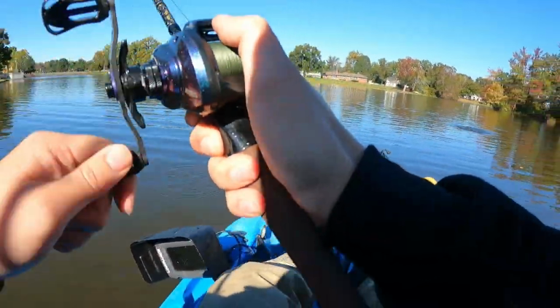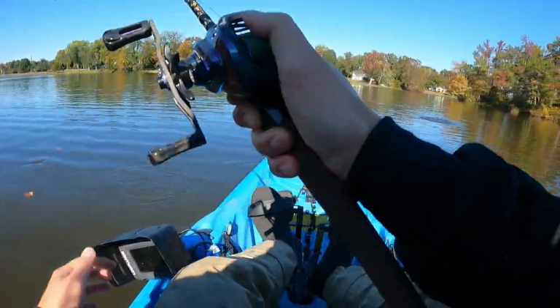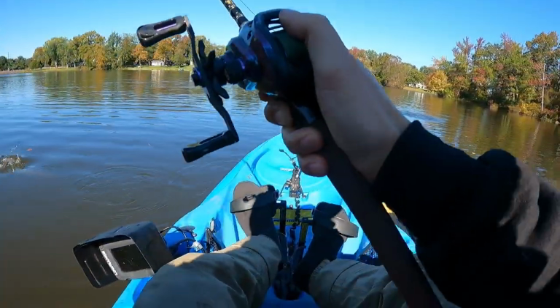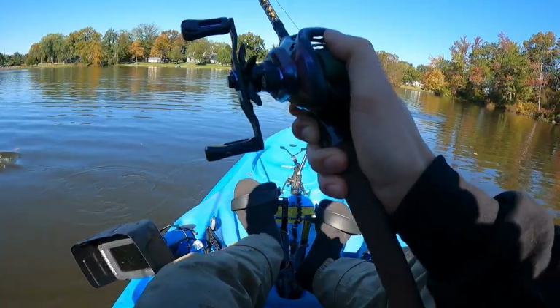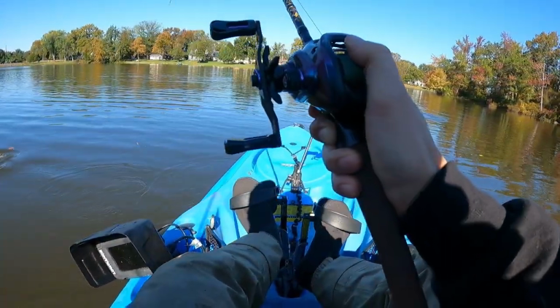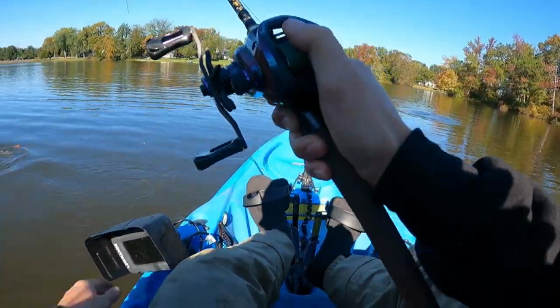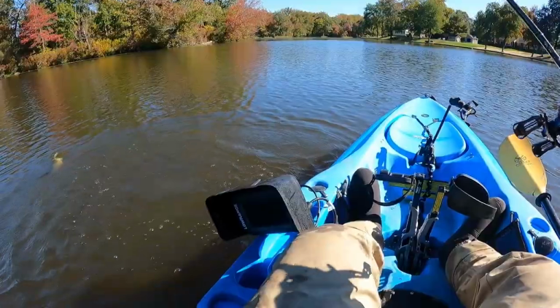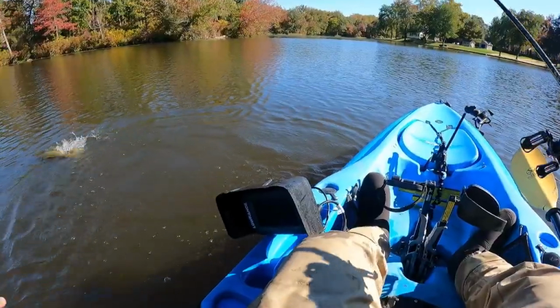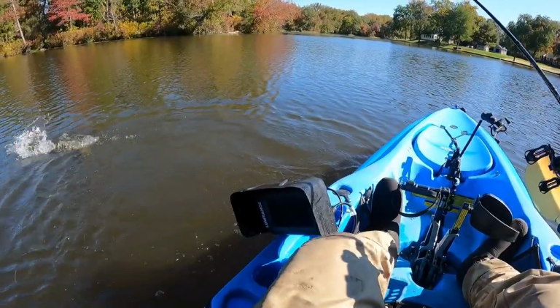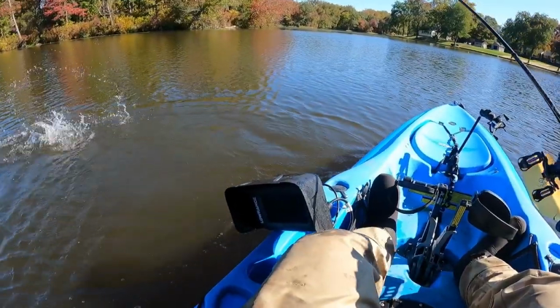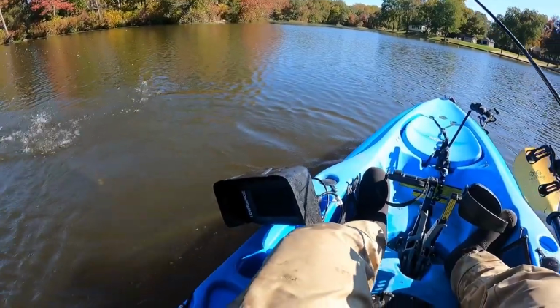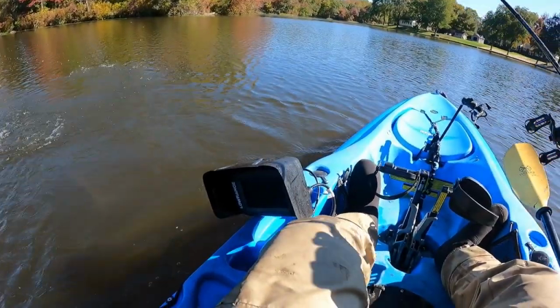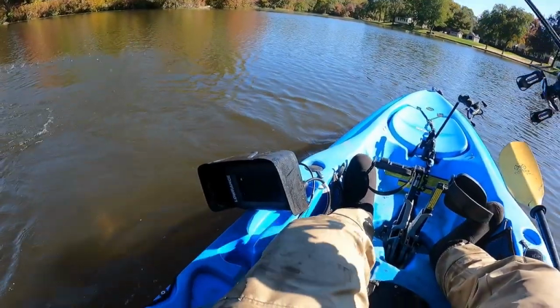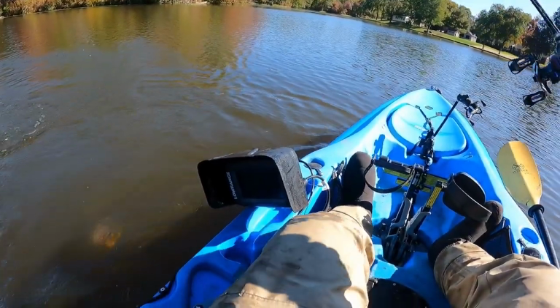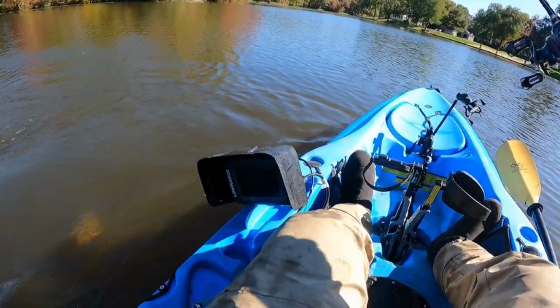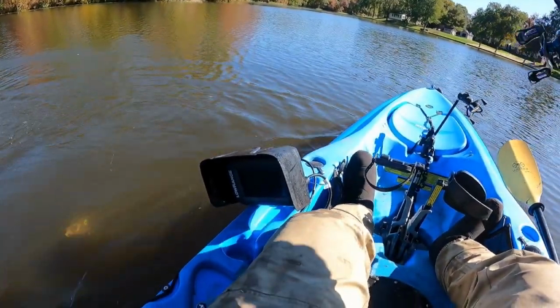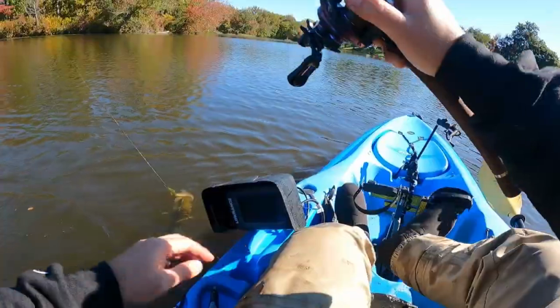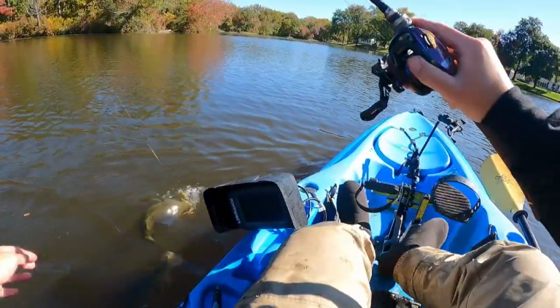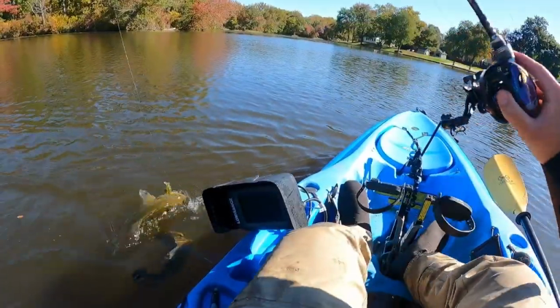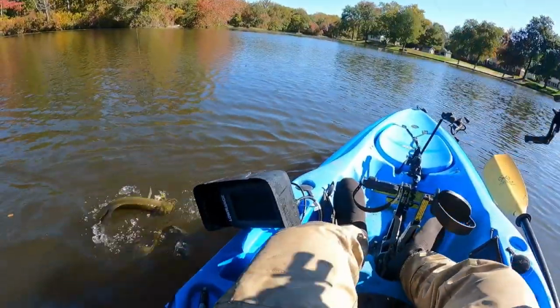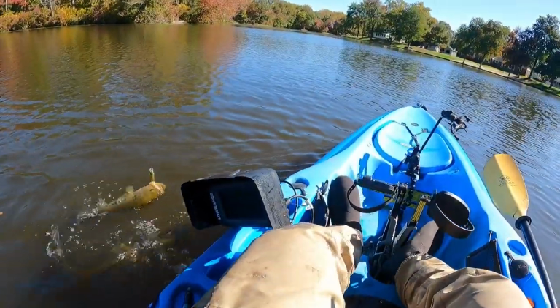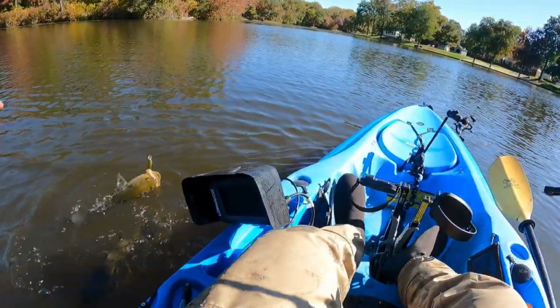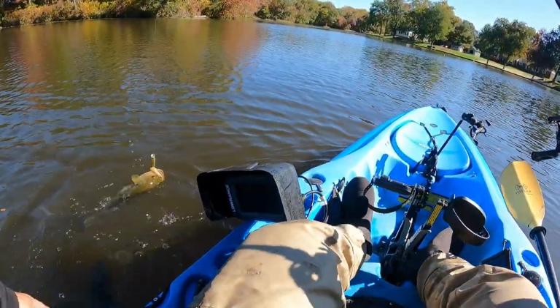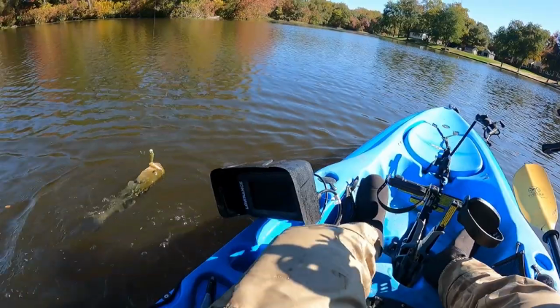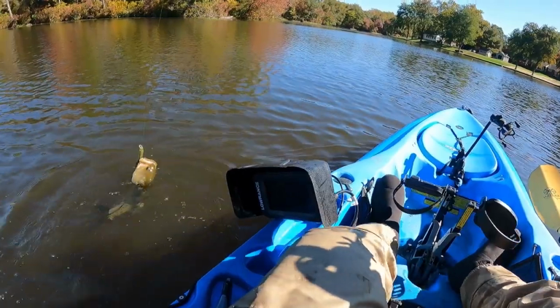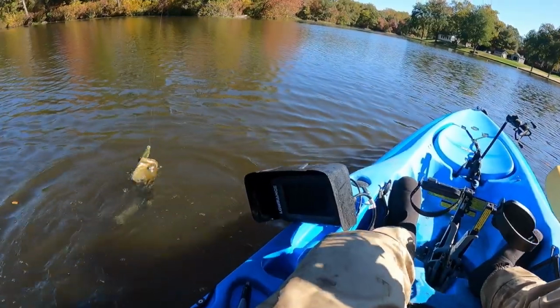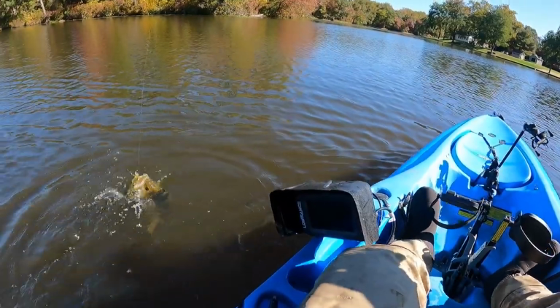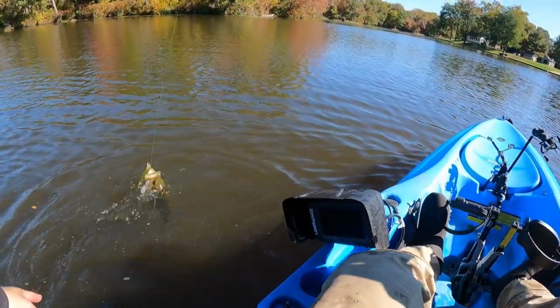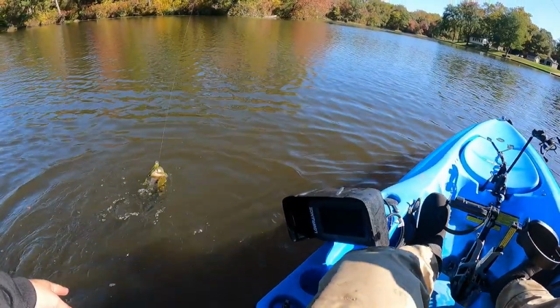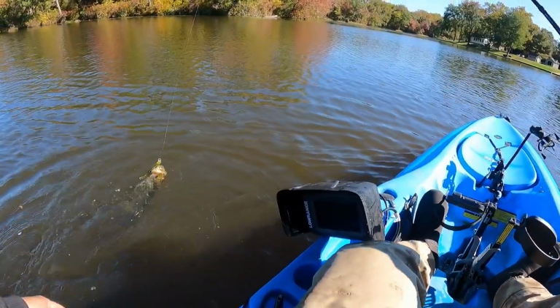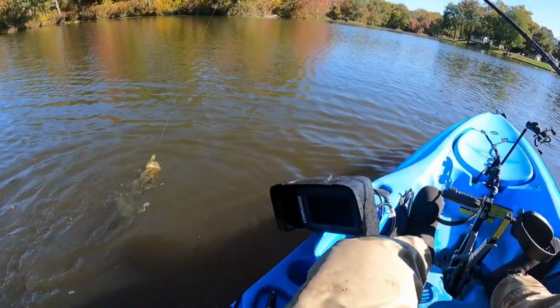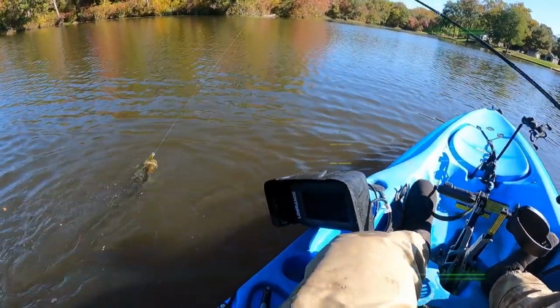Blitz right in front of me. There's another one right there chasing it. He's trying to bite me. There's two bass right here.